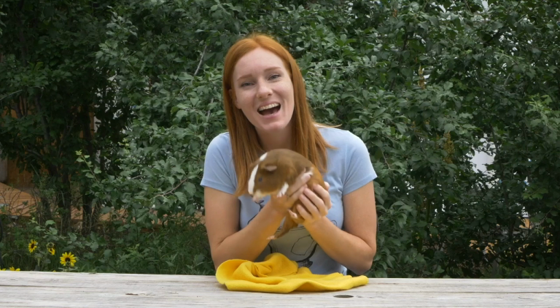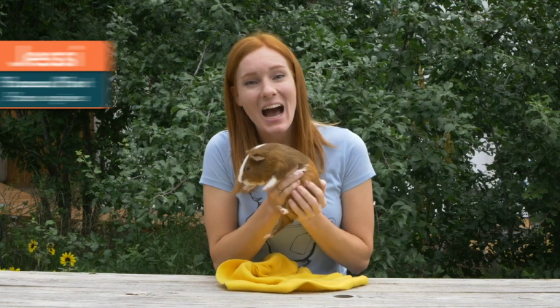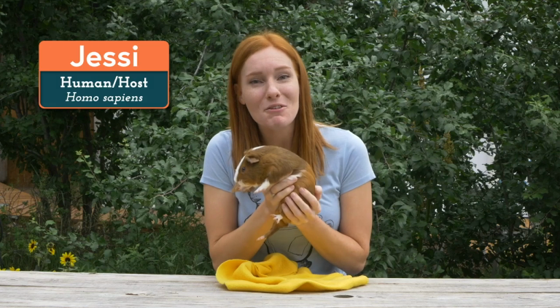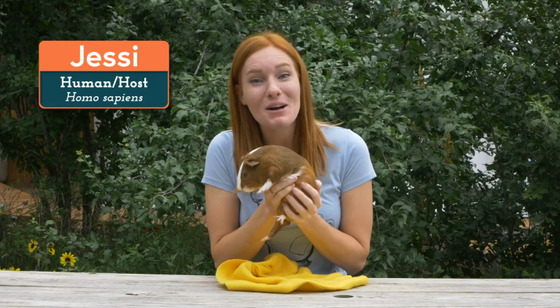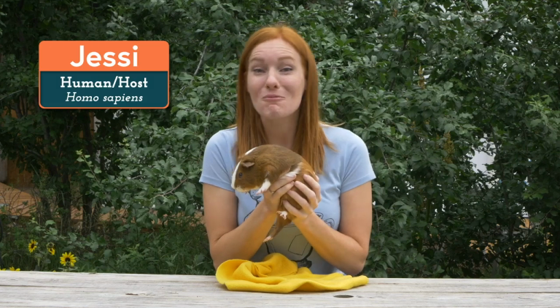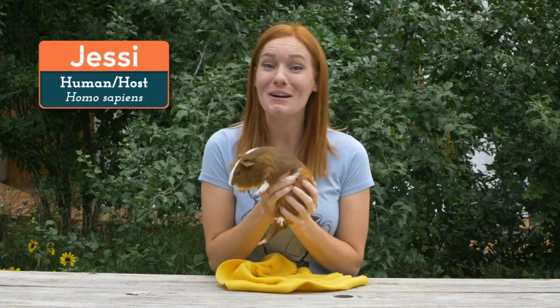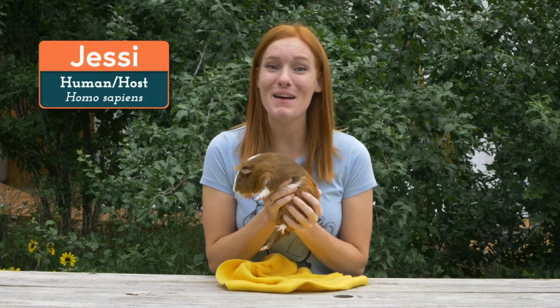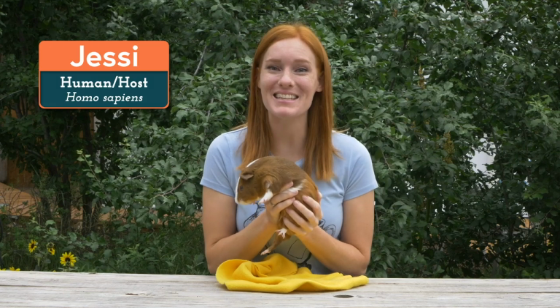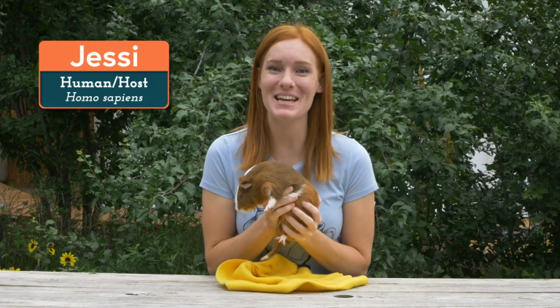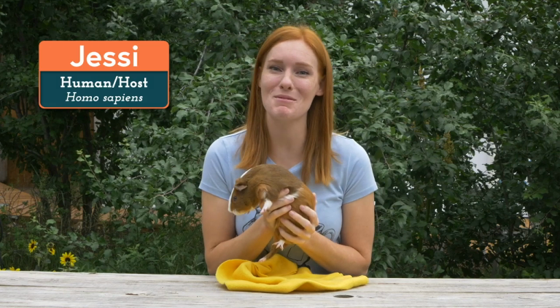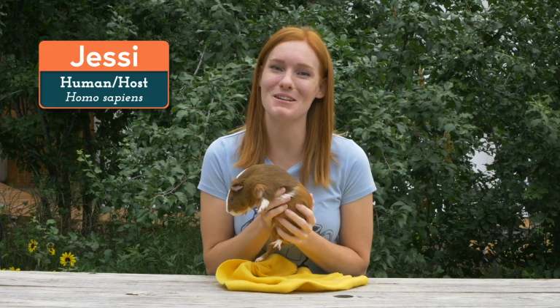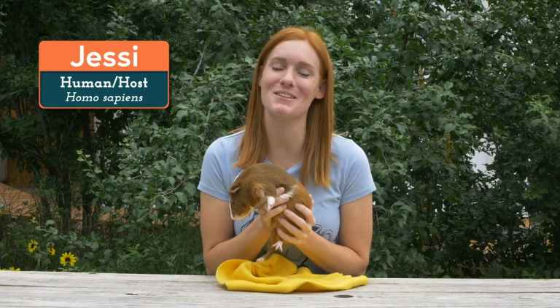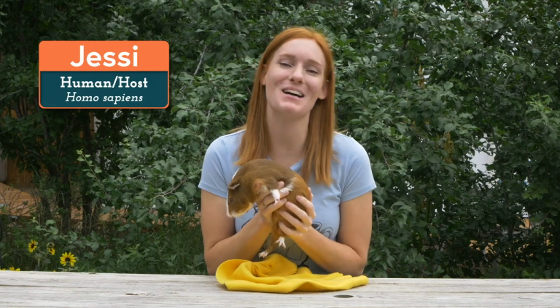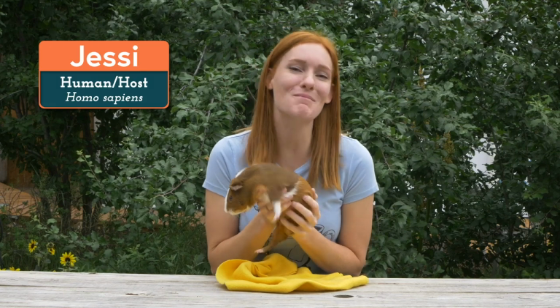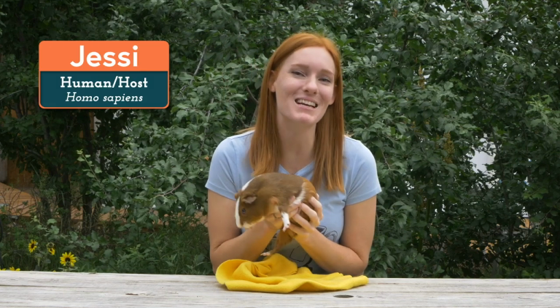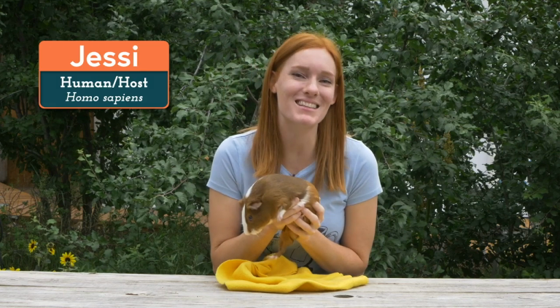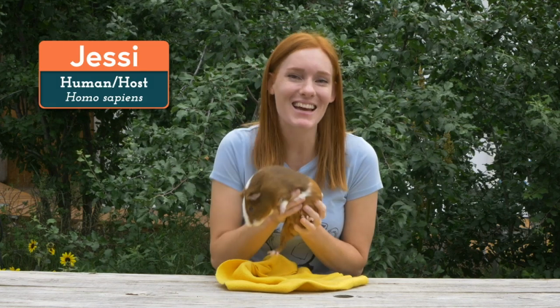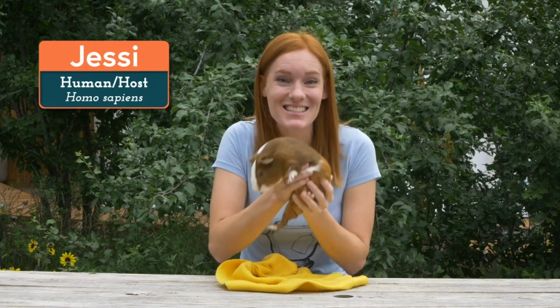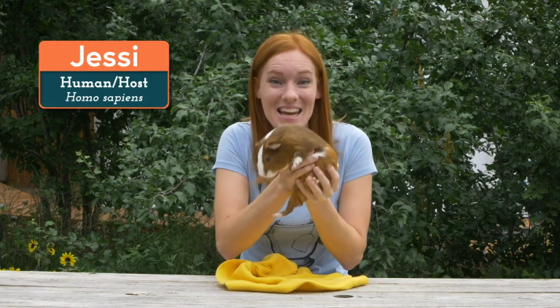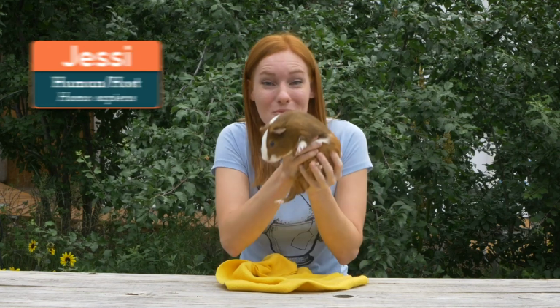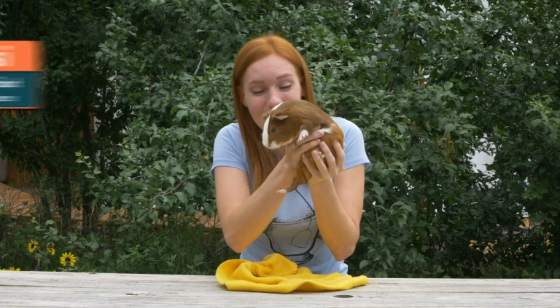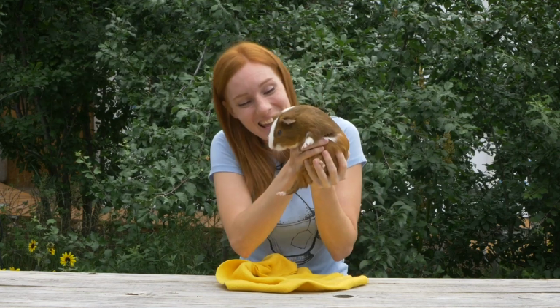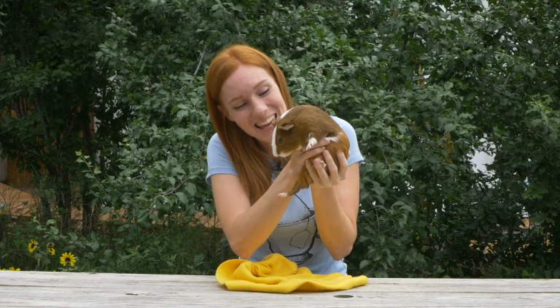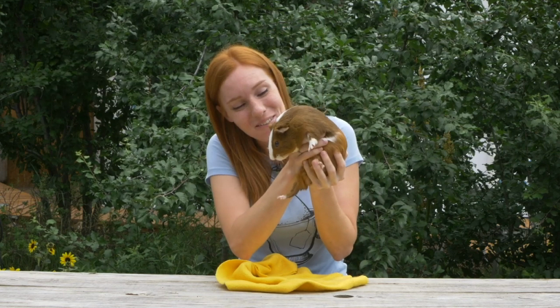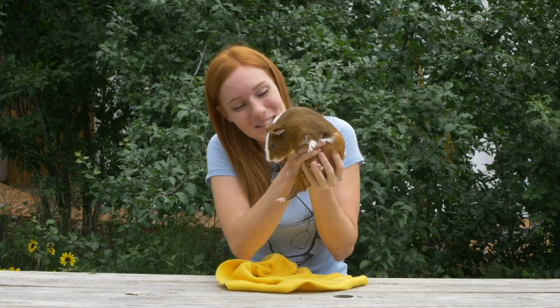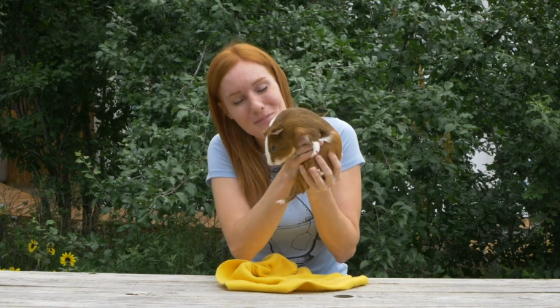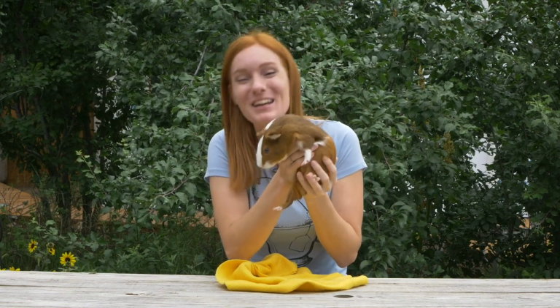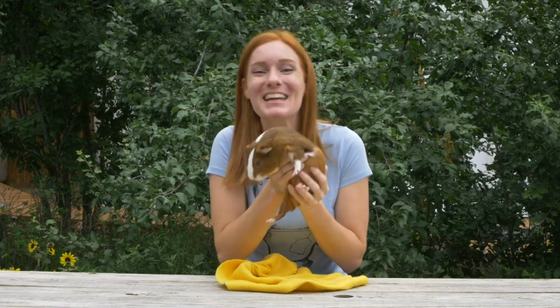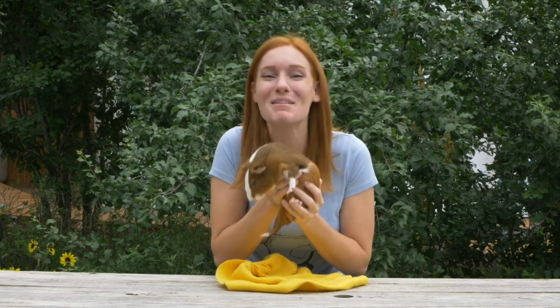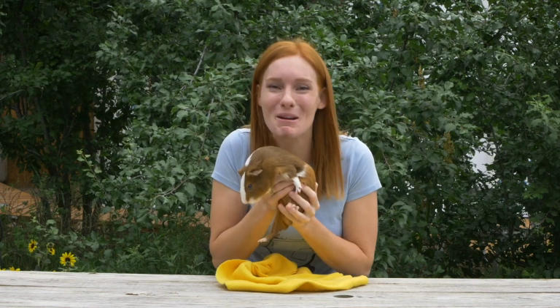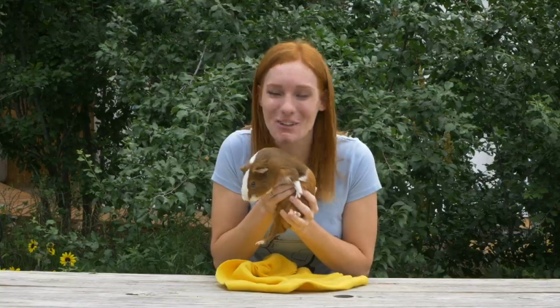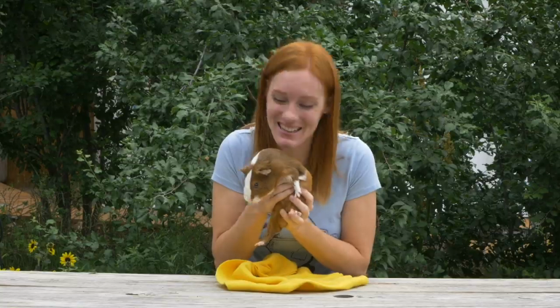Hi everyone! Welcome back to Animal Wonders! I'm Jessi, and today we're hanging out with some of our guinea pig friends.